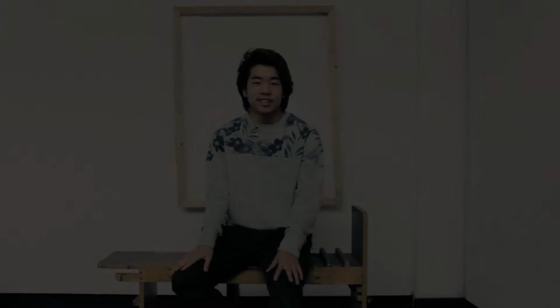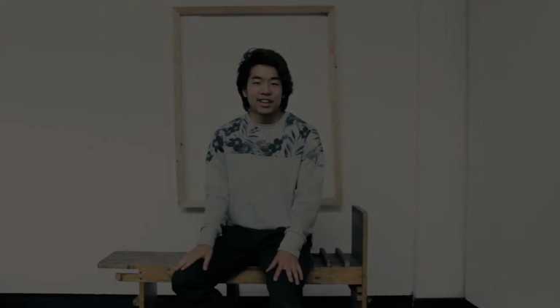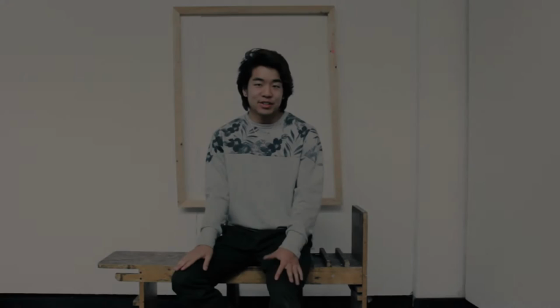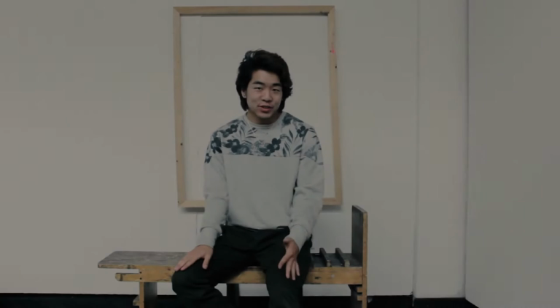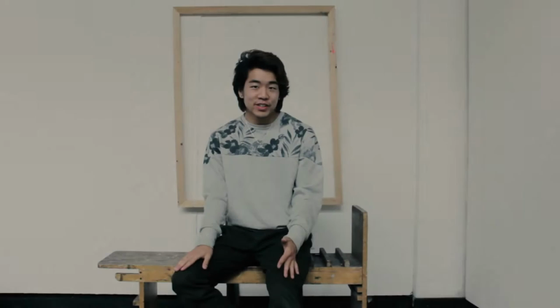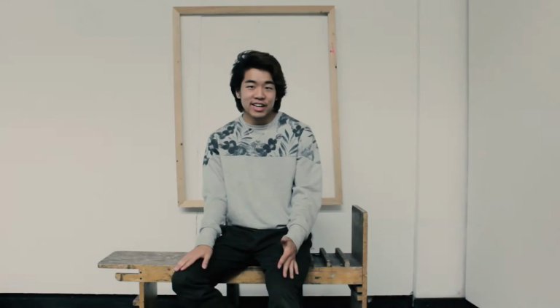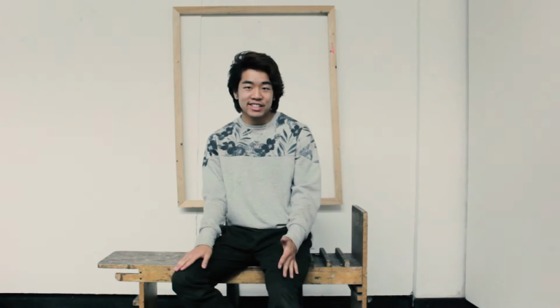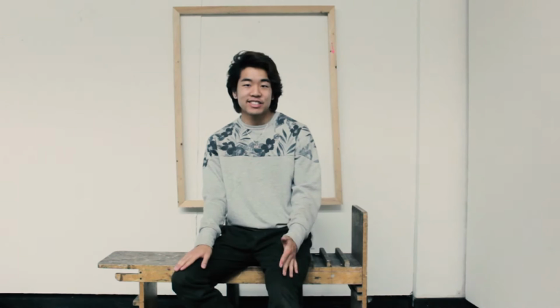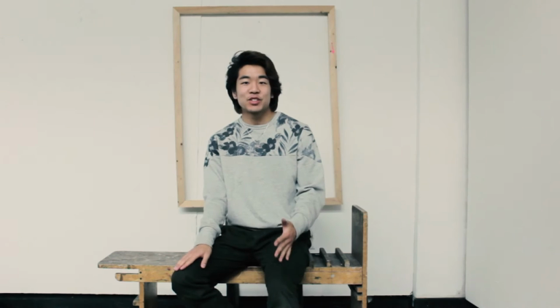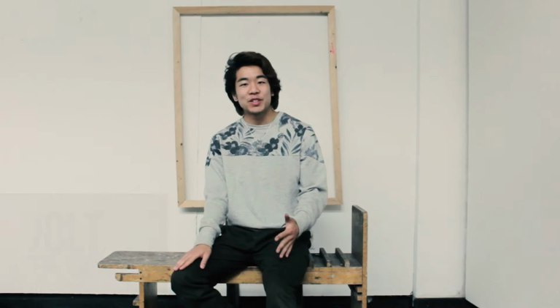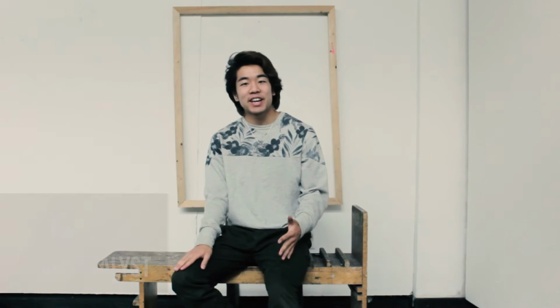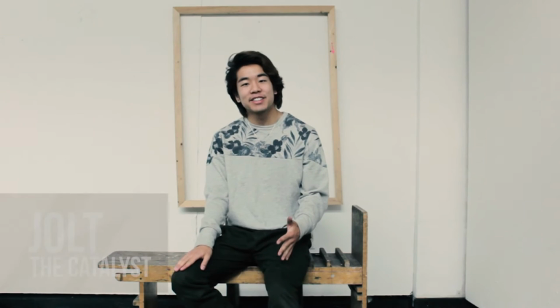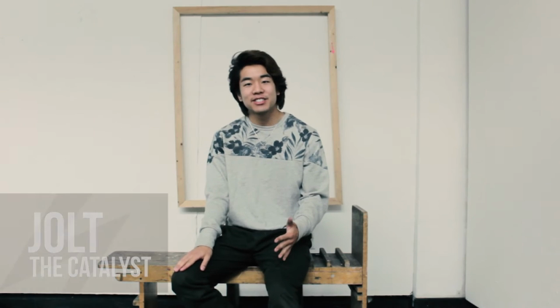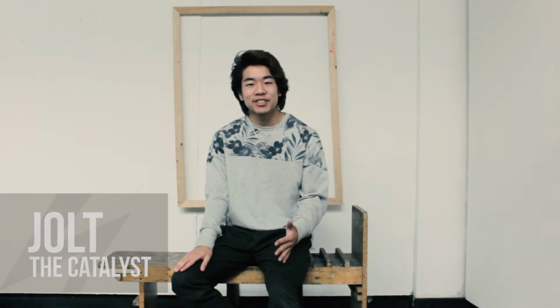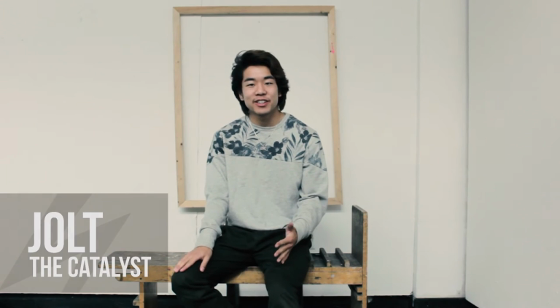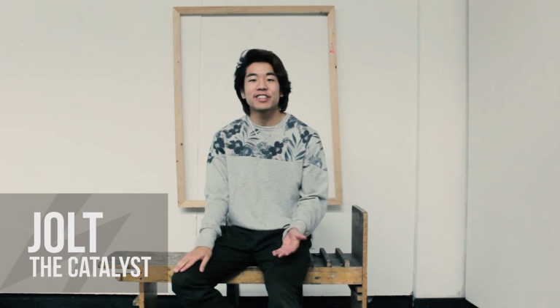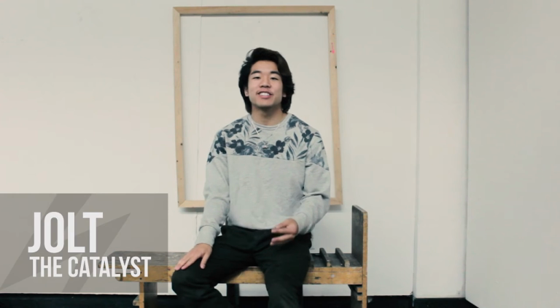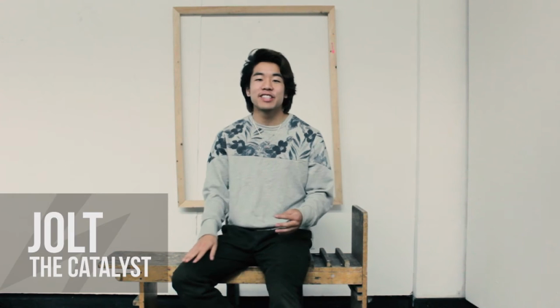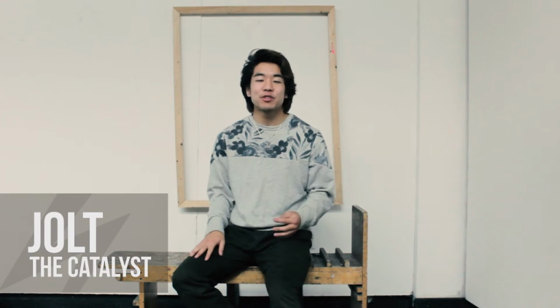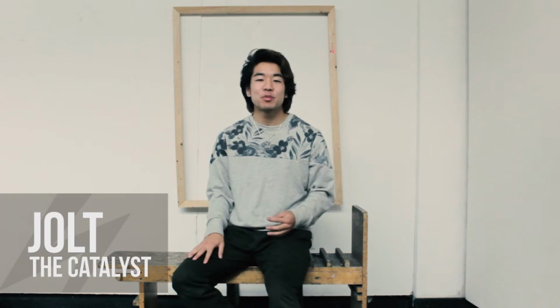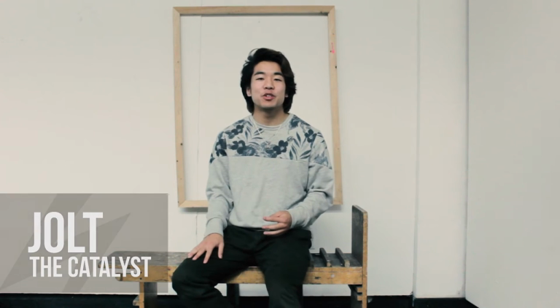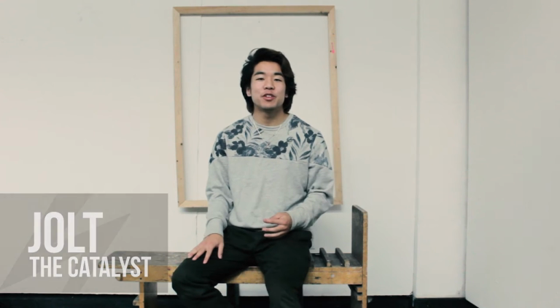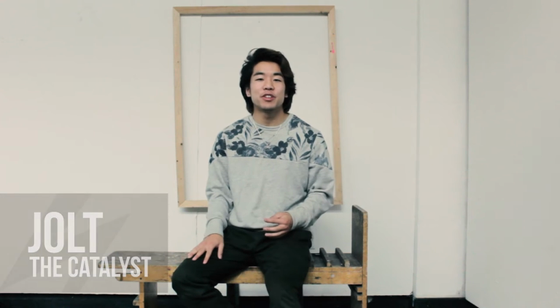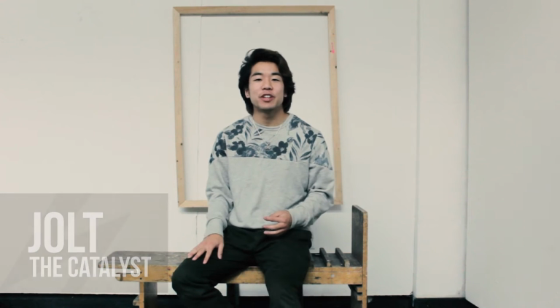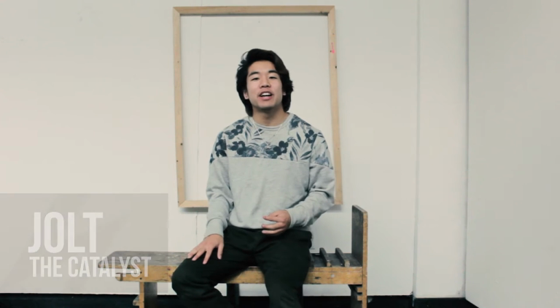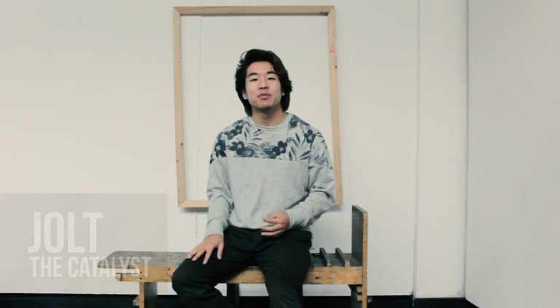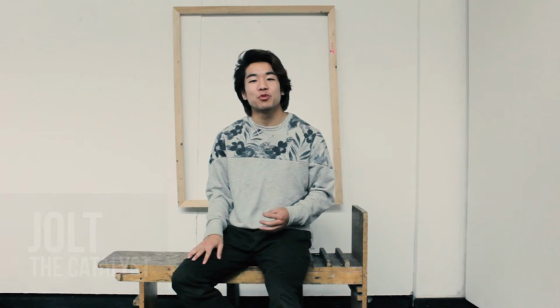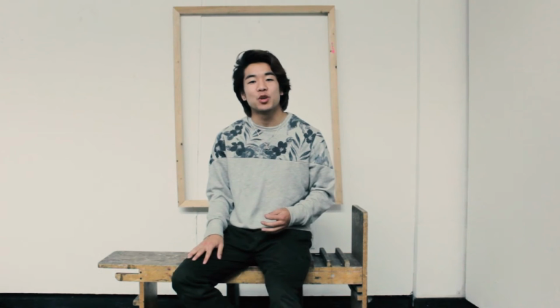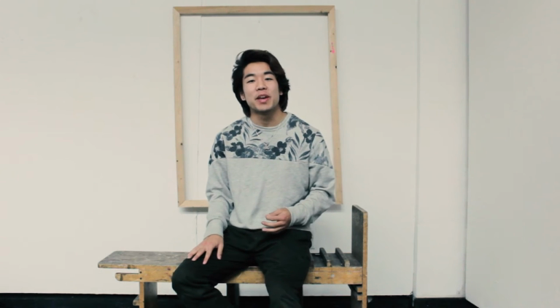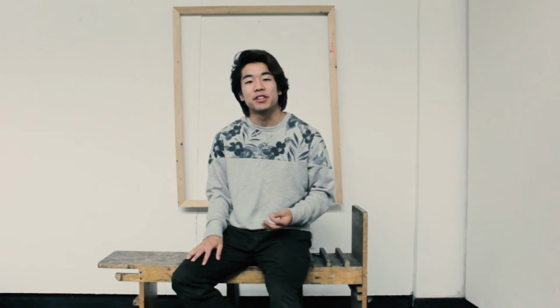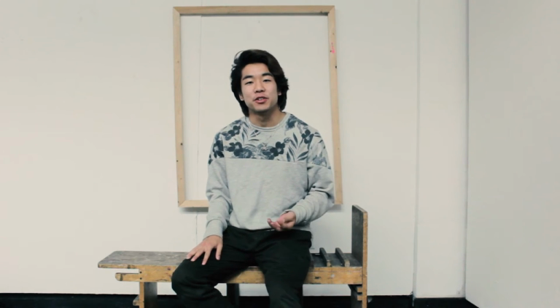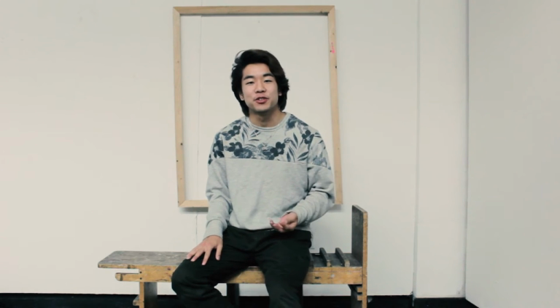How's it going guys? Jolt the Catalyst here. Today we'll be going over how to perform halos.